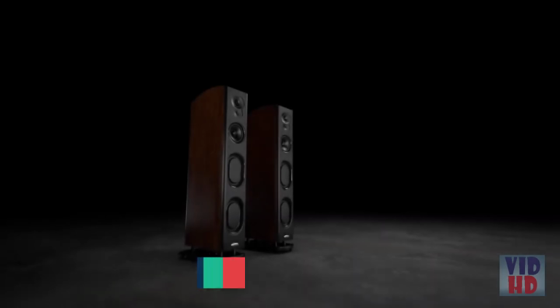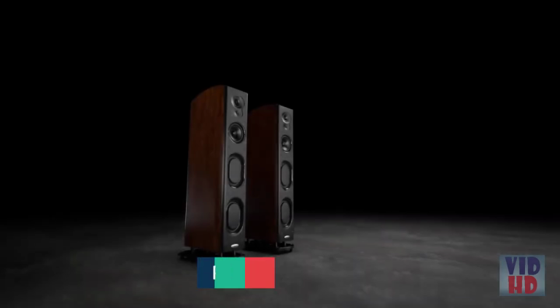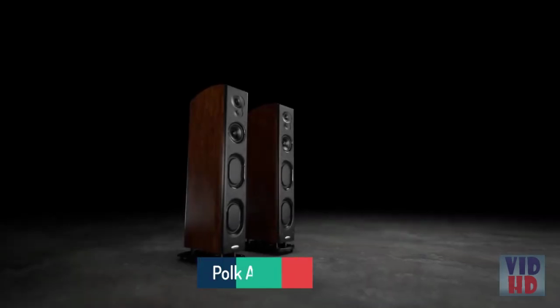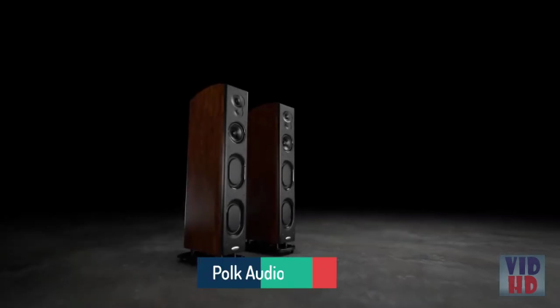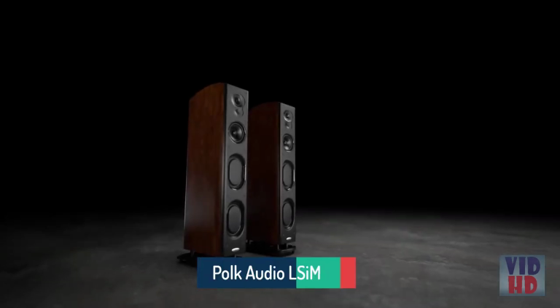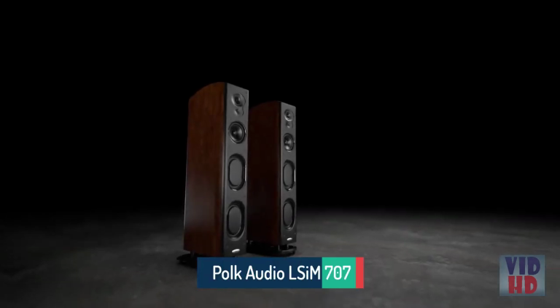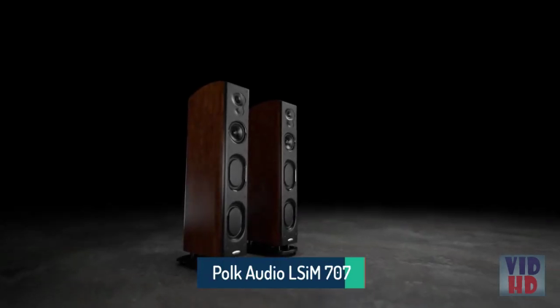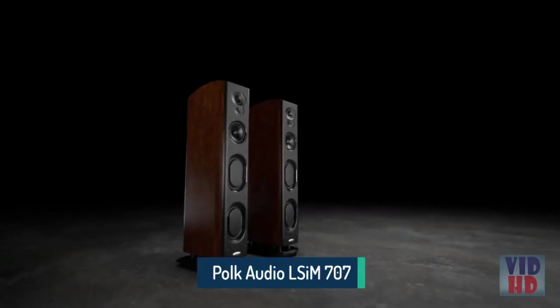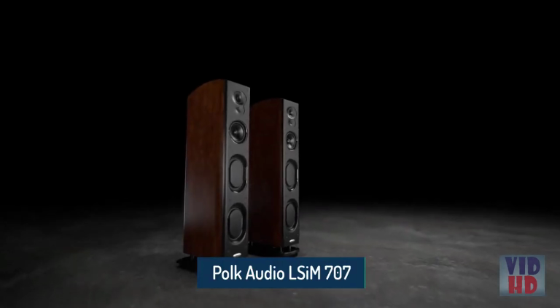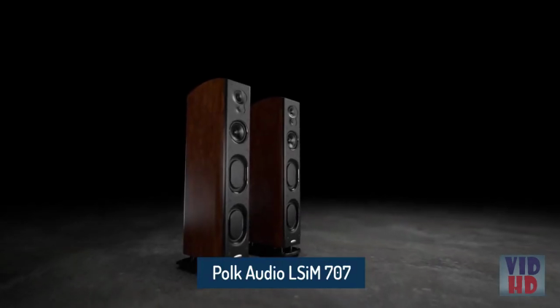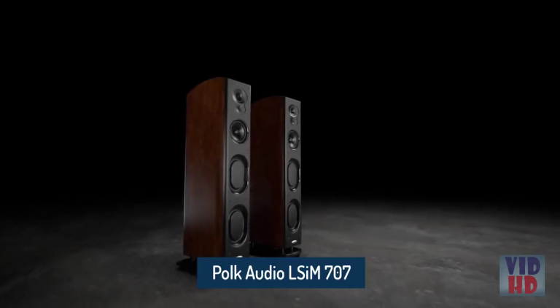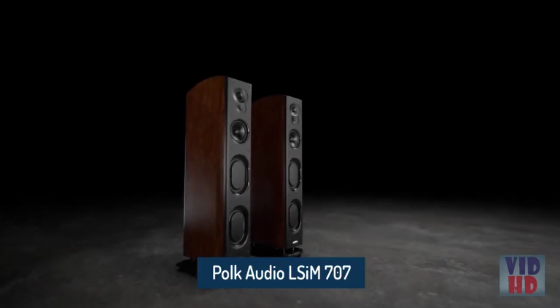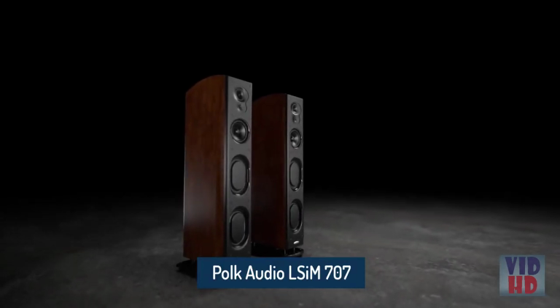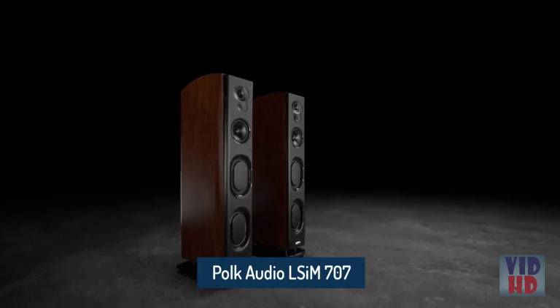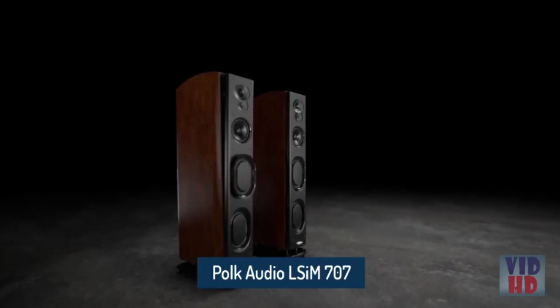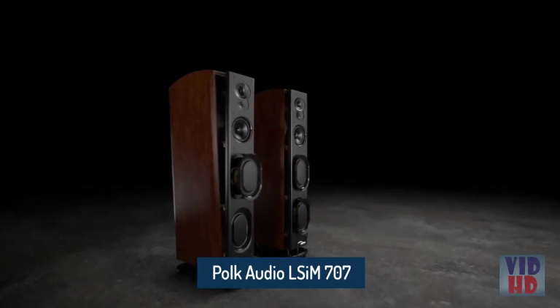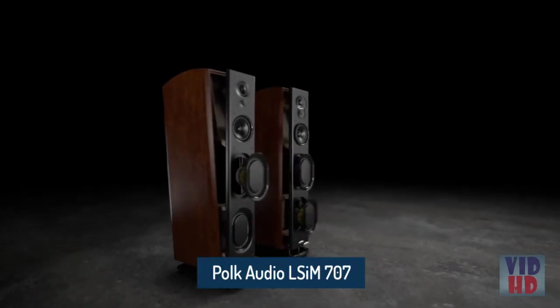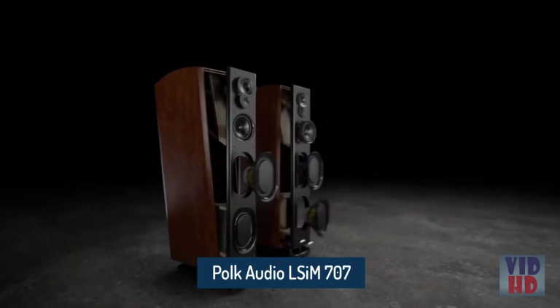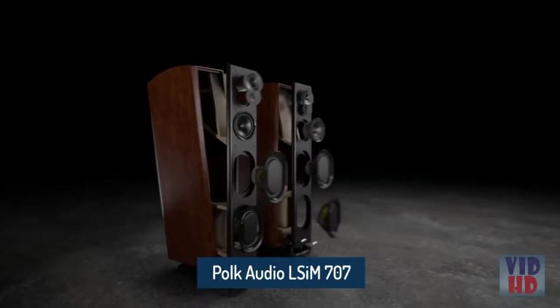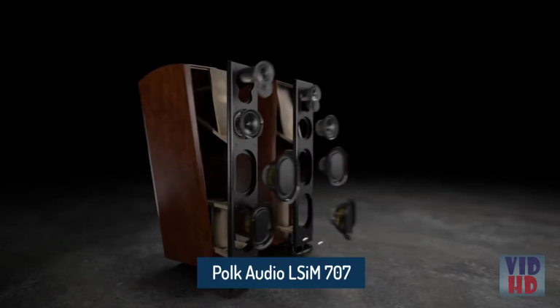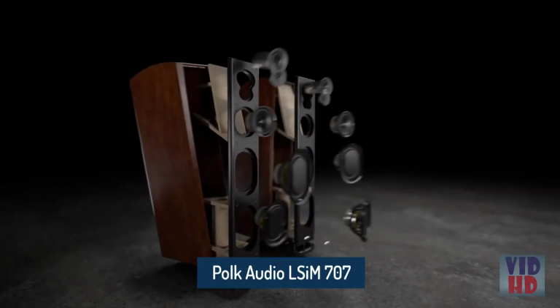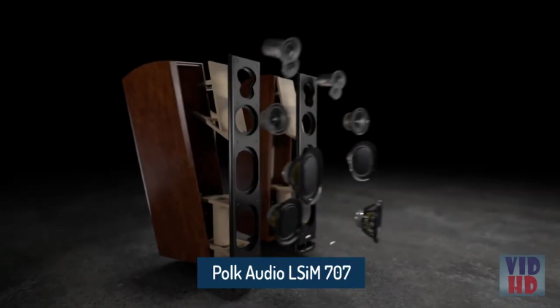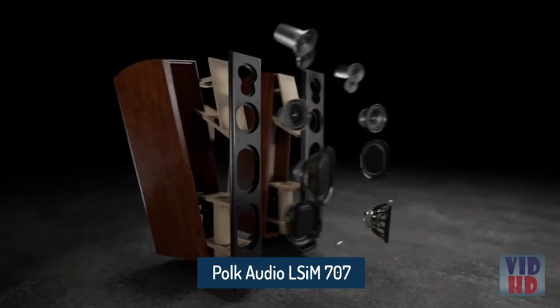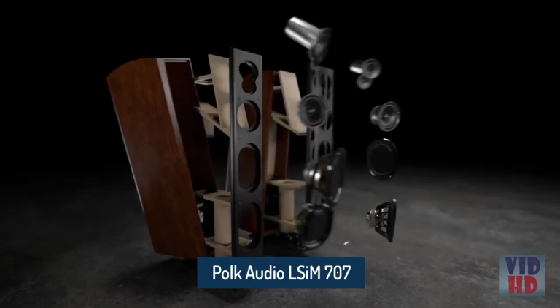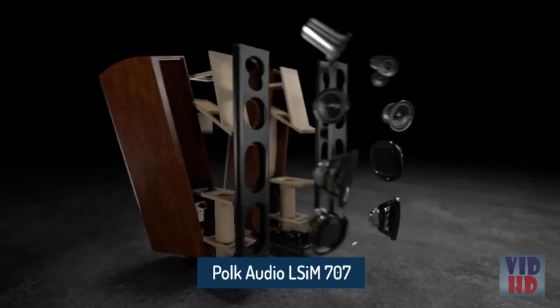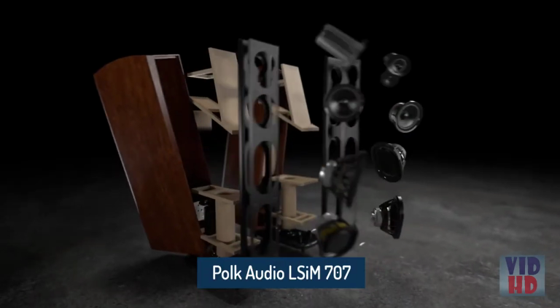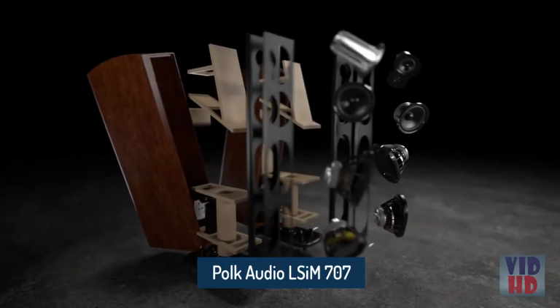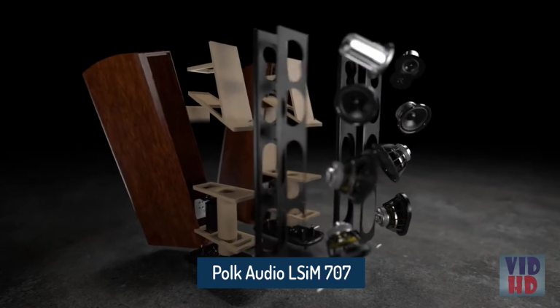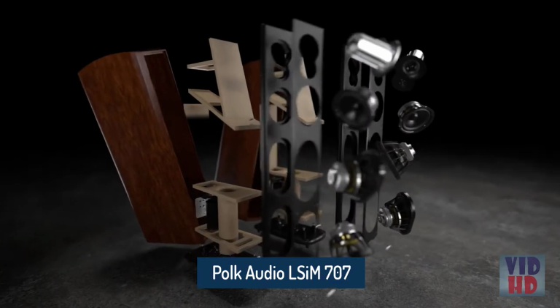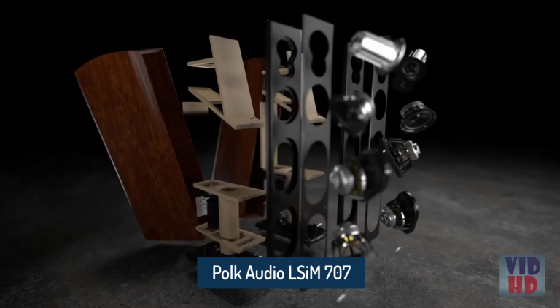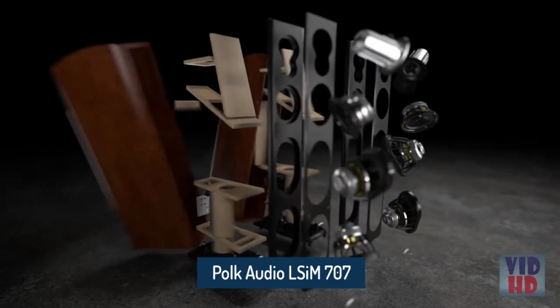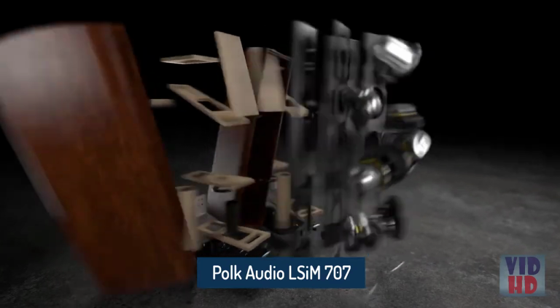45 years of legendary speakers, relentlessly improving every aspect of speaker design.